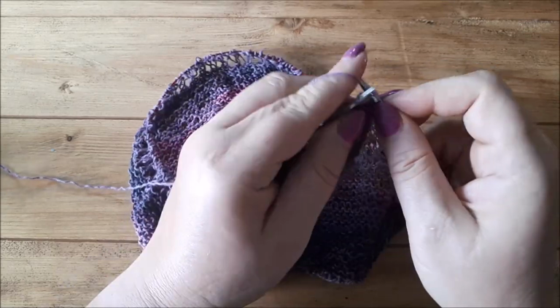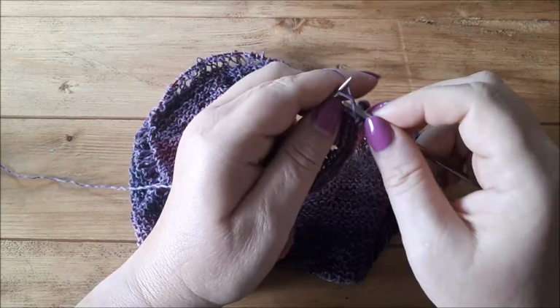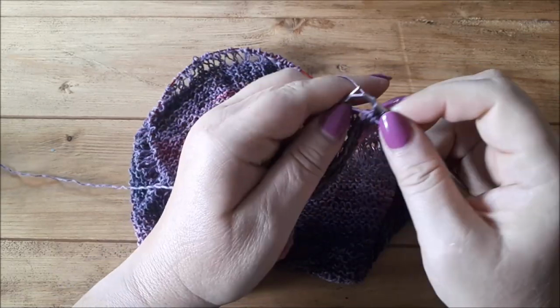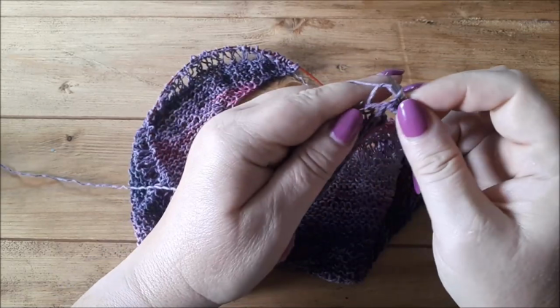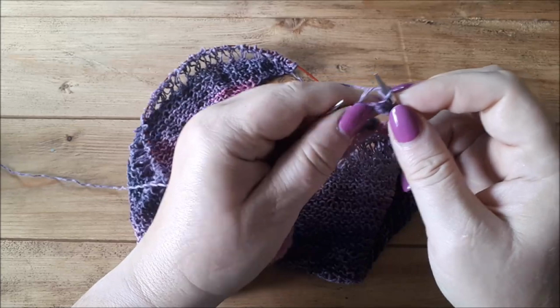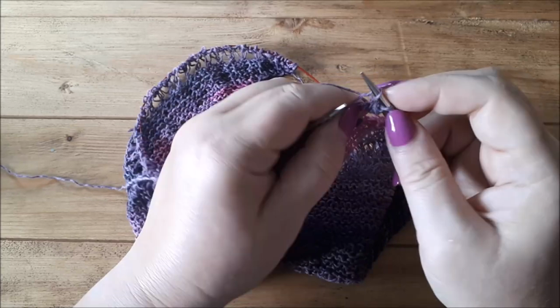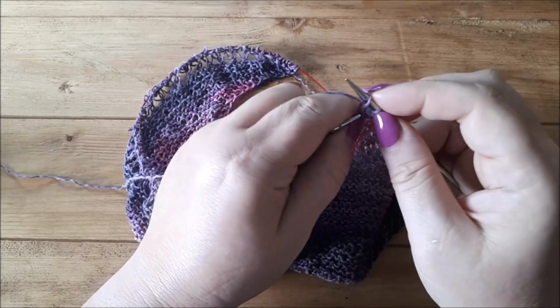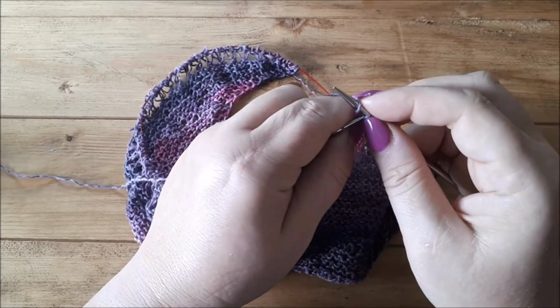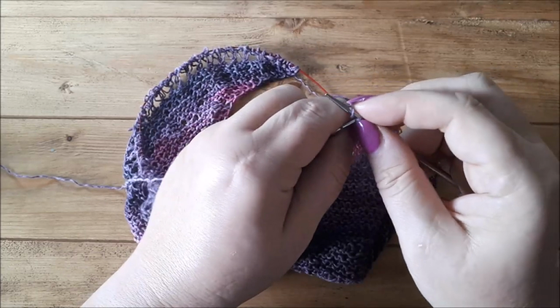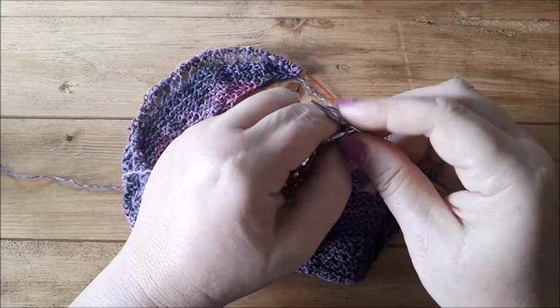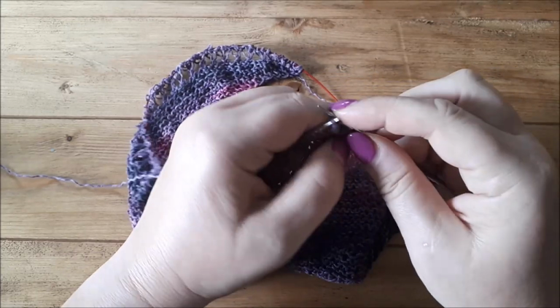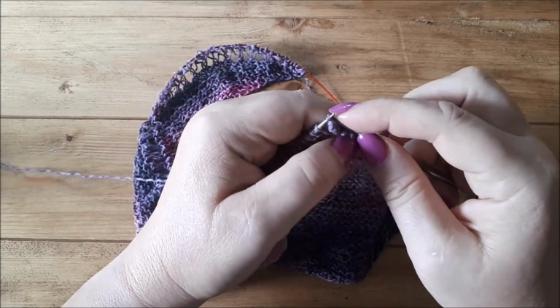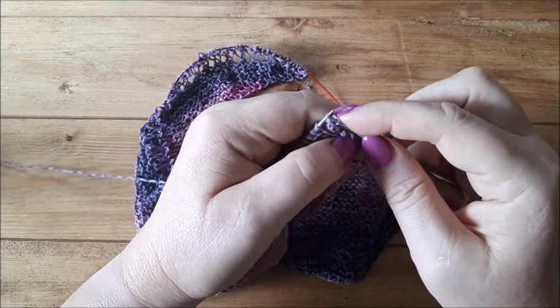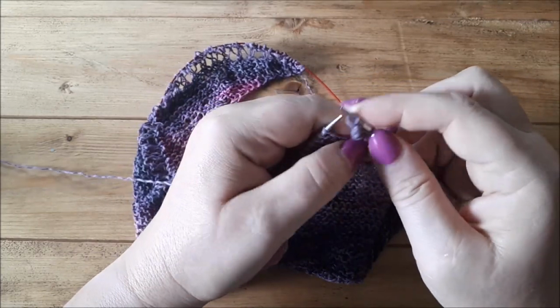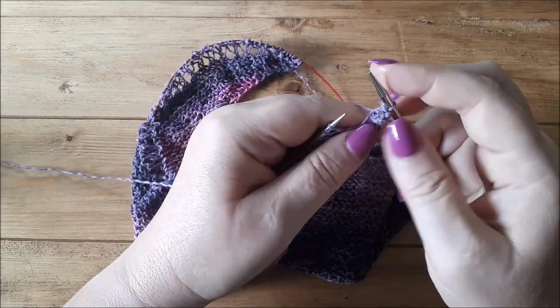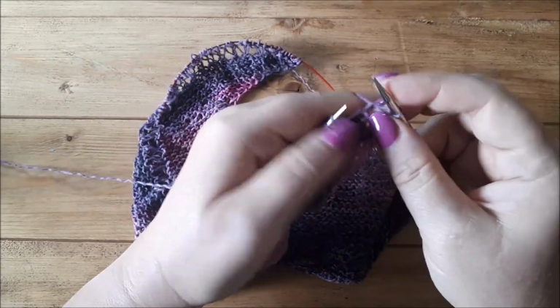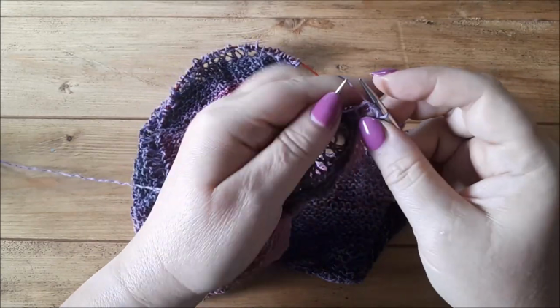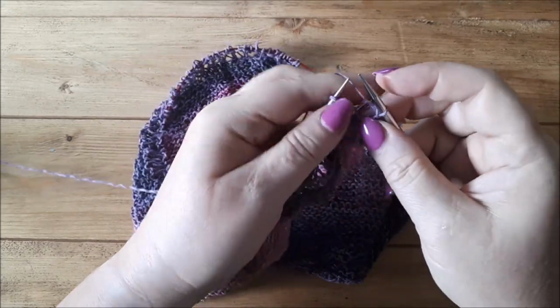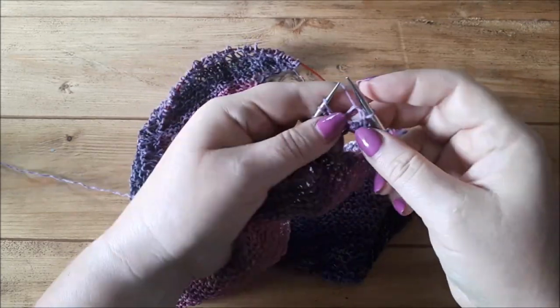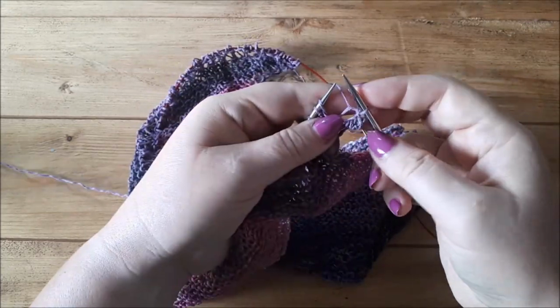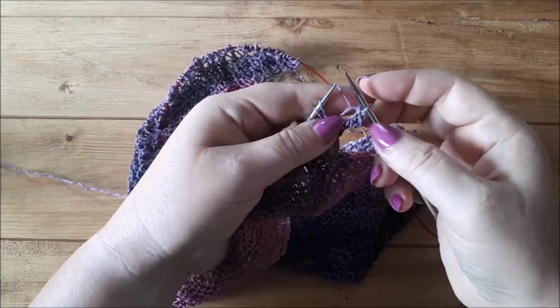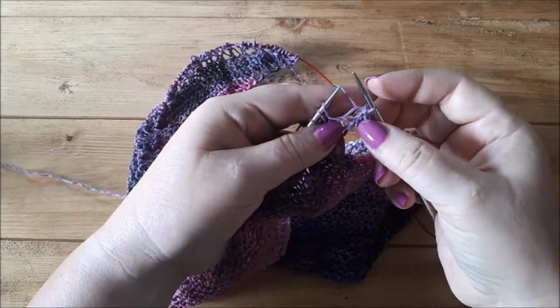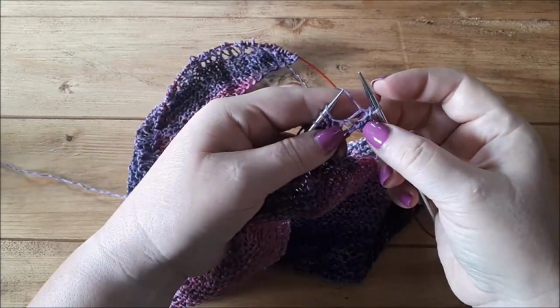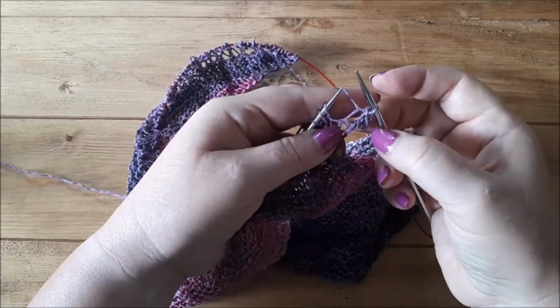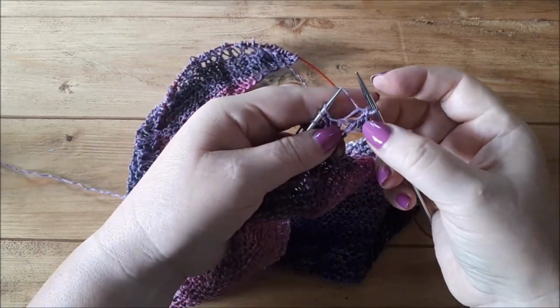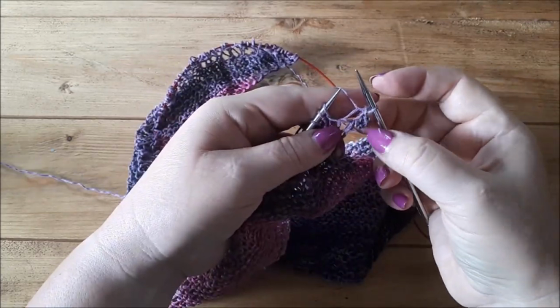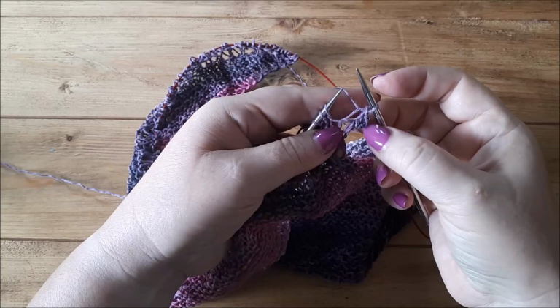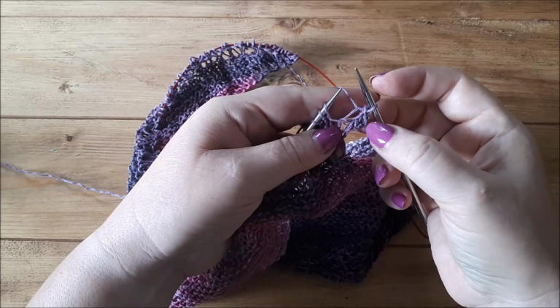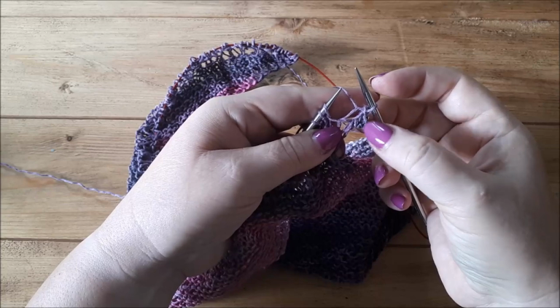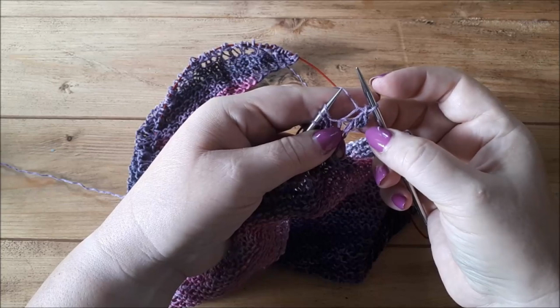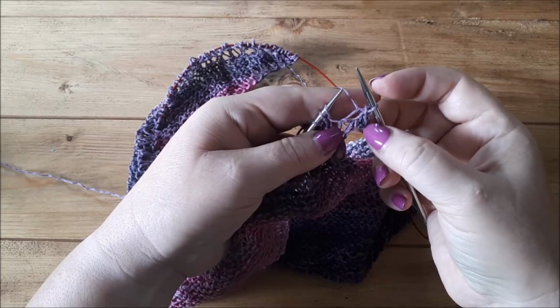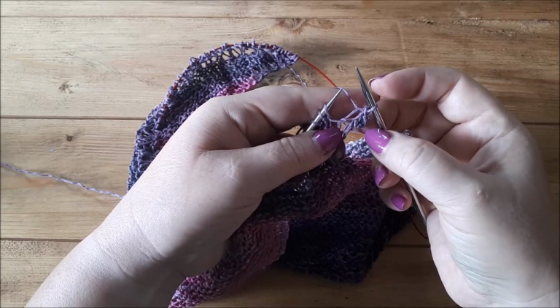I do that one more time — so I cast on two and then I cast off three, and that's what I end up with.